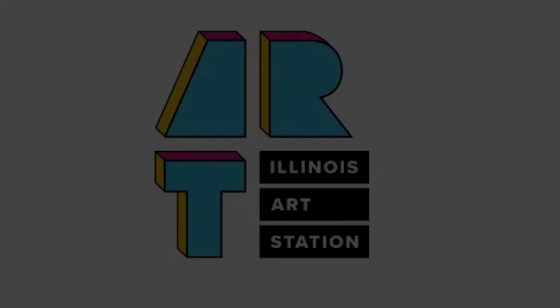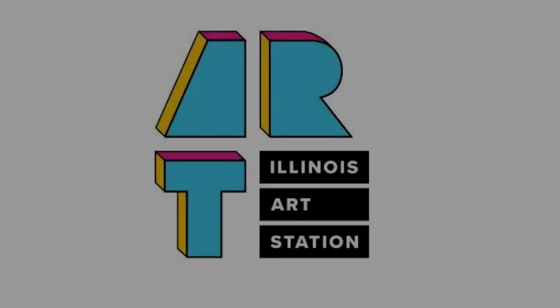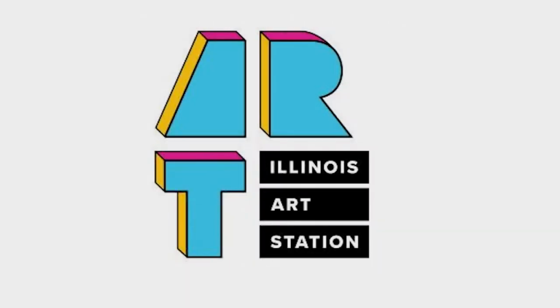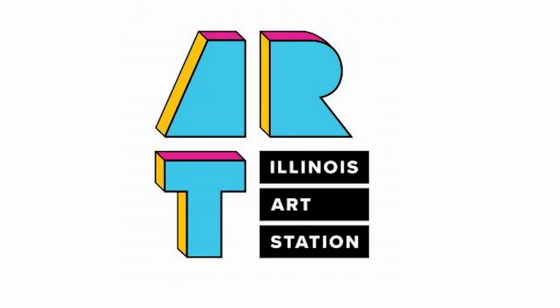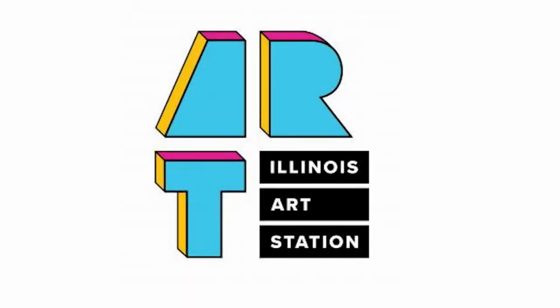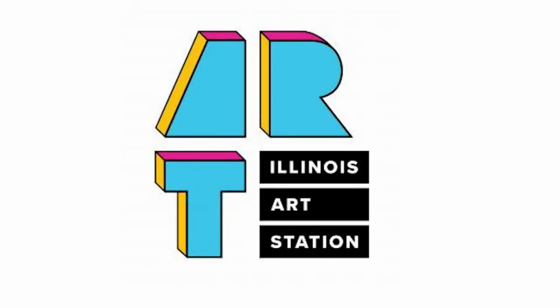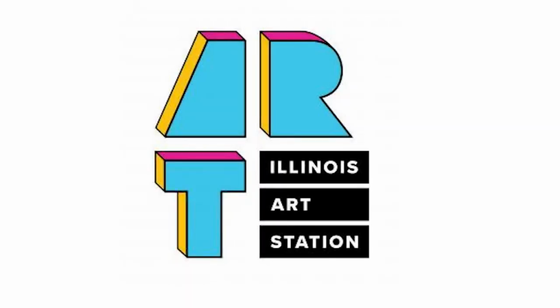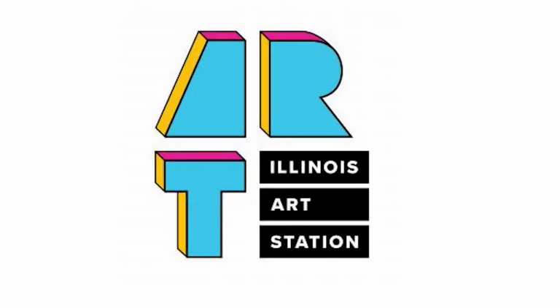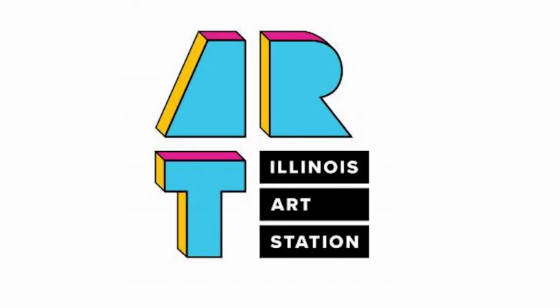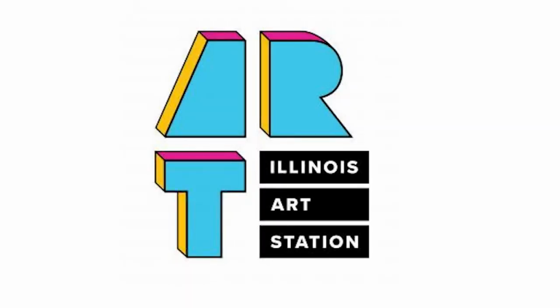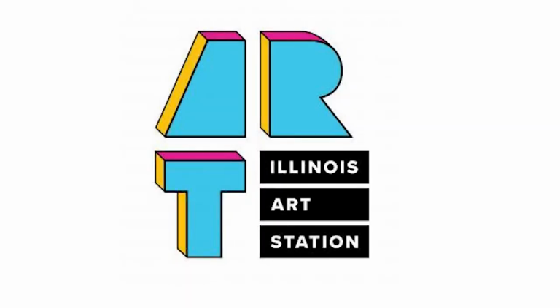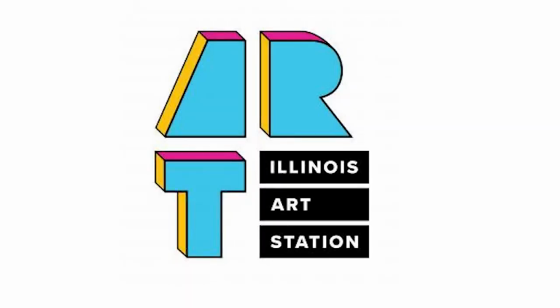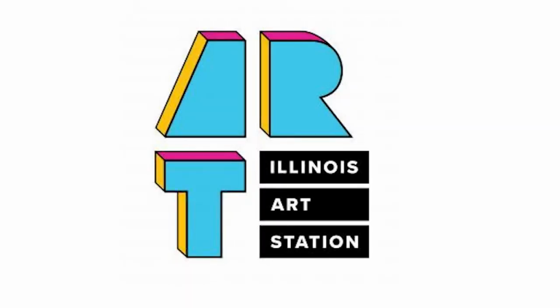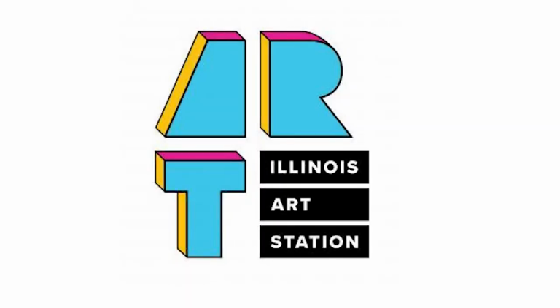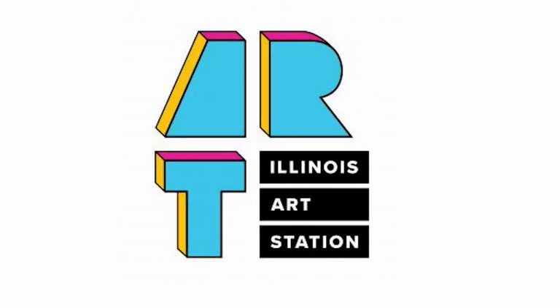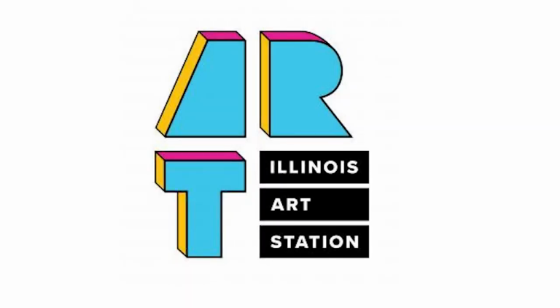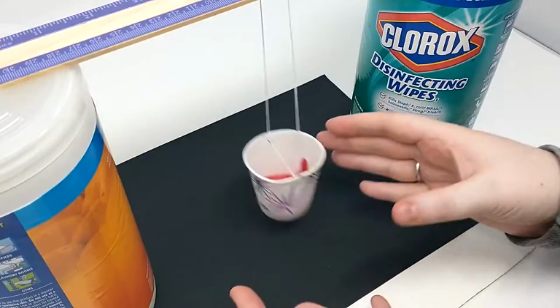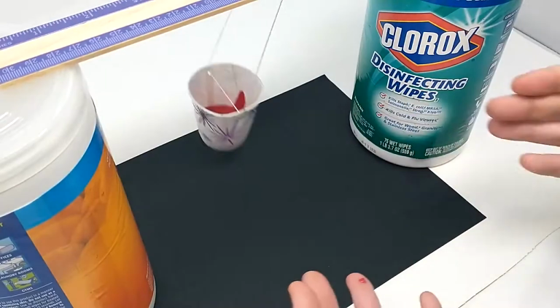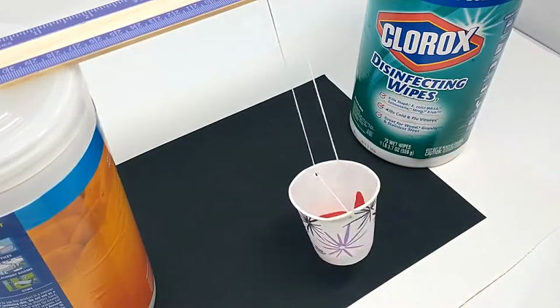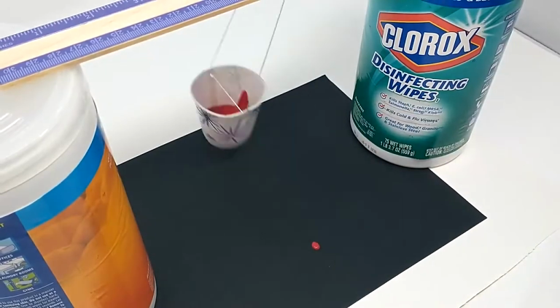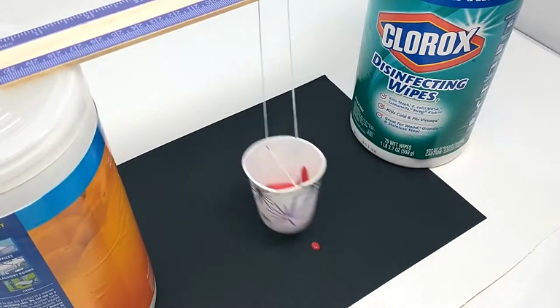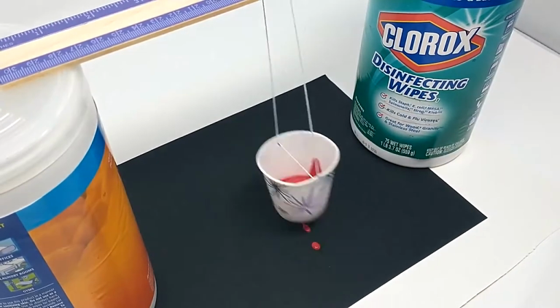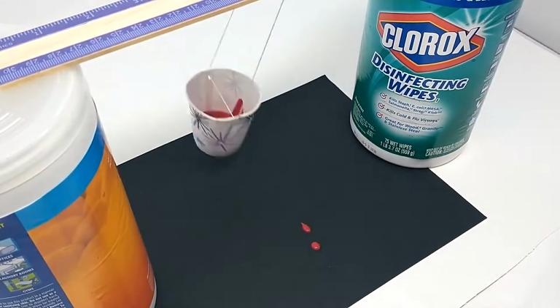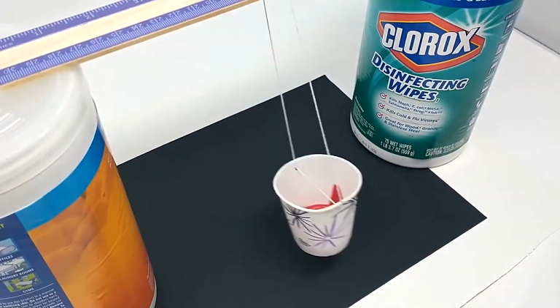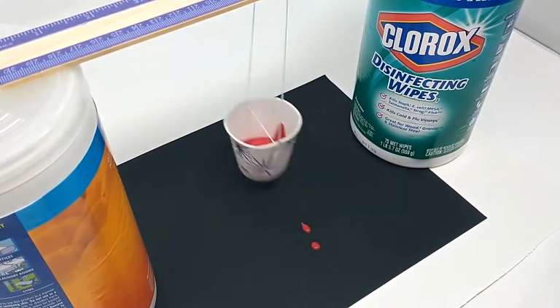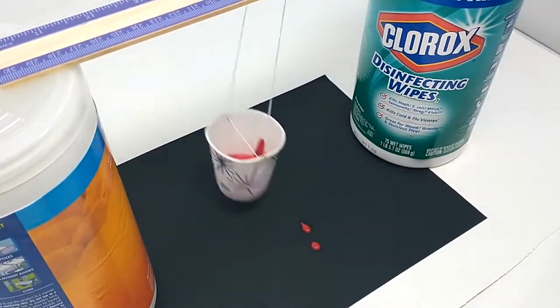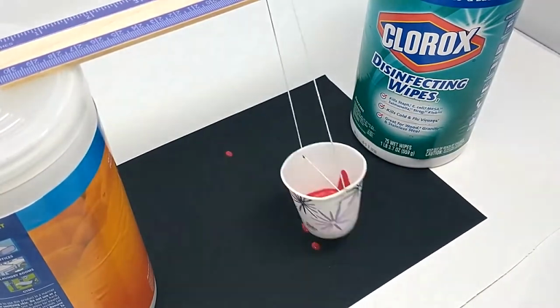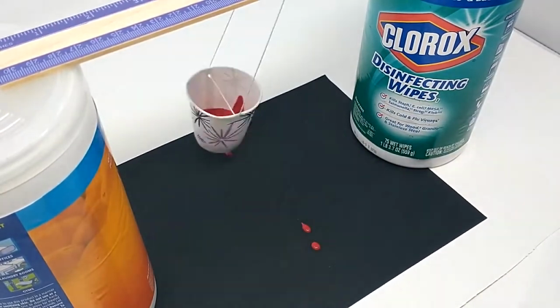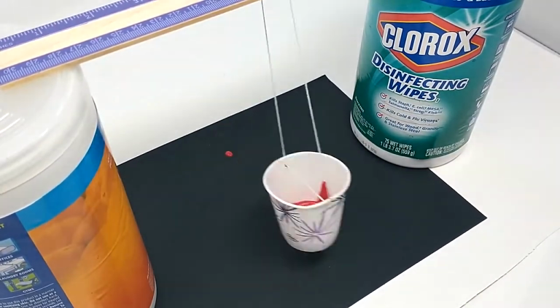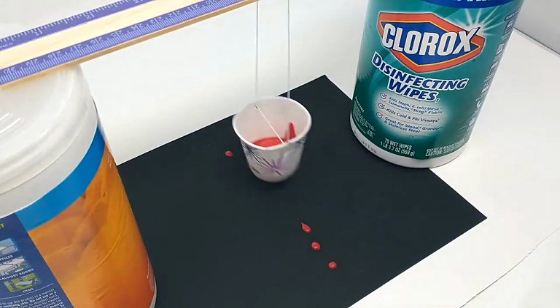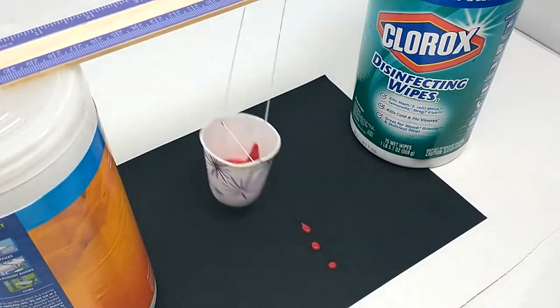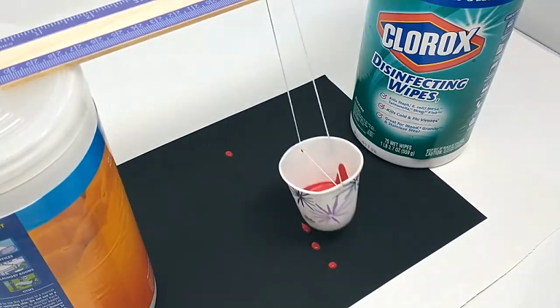Hello artists! Today we will be showing you how to complete the pendulum painting project for Day of Play.